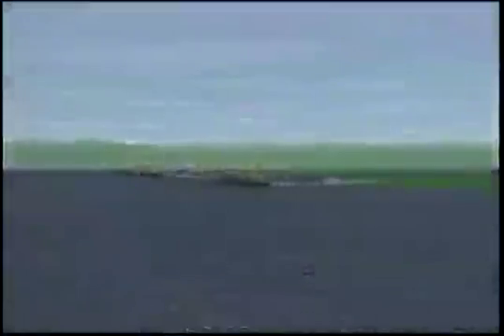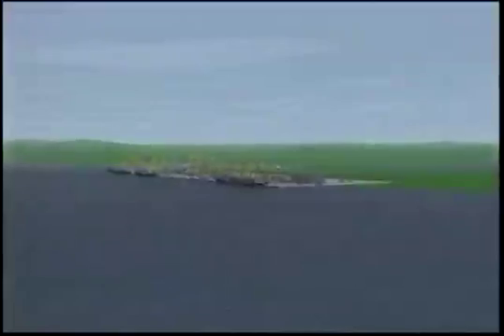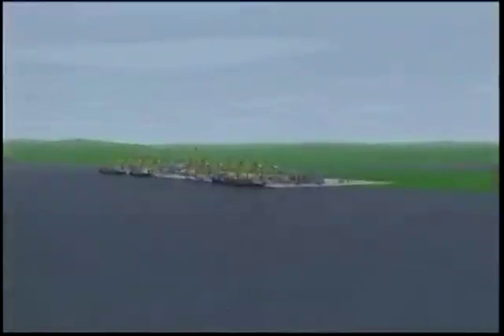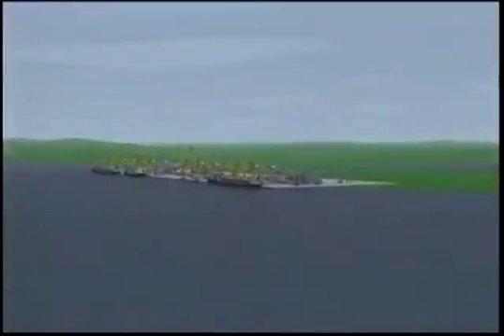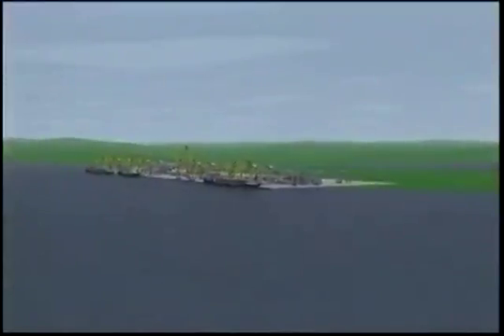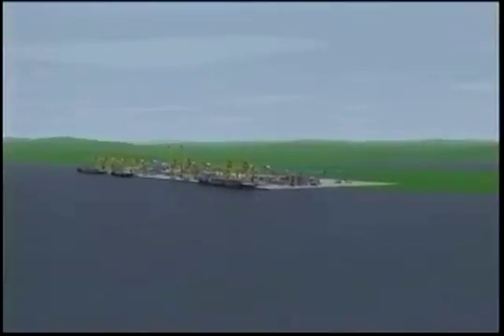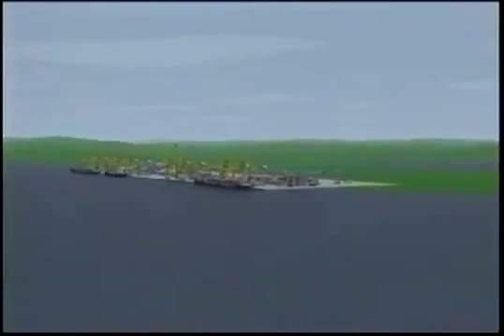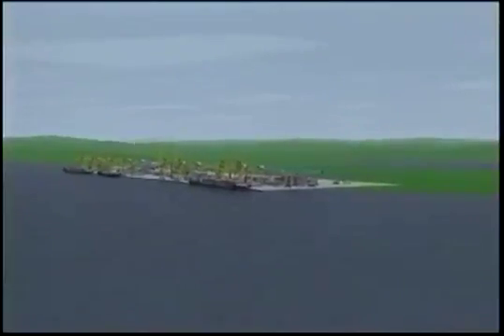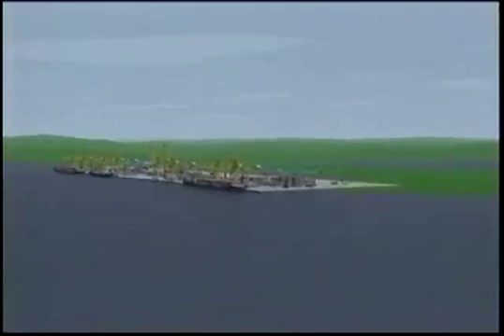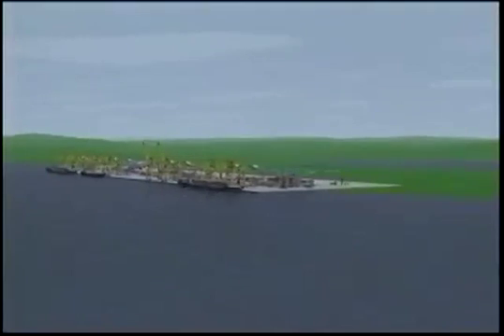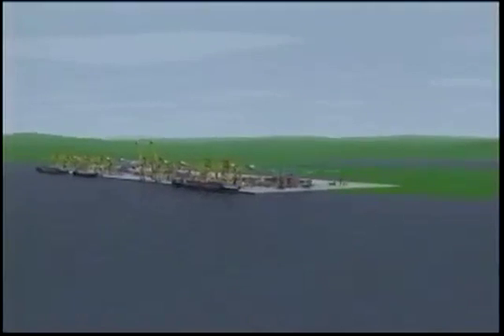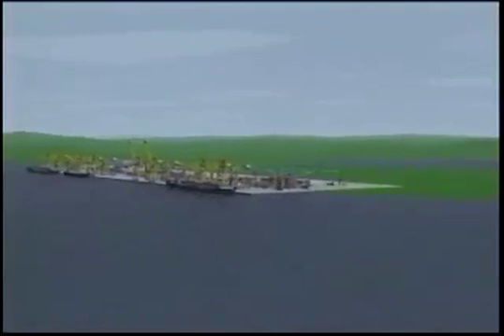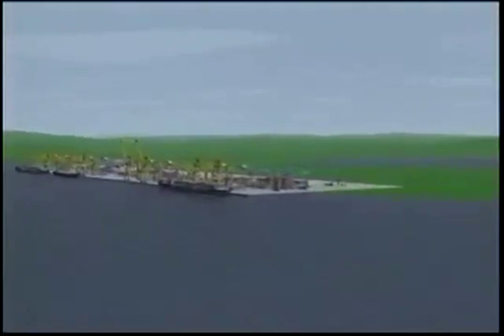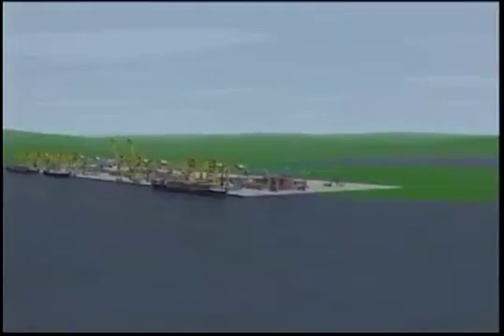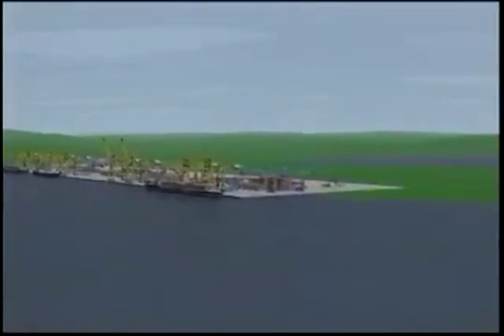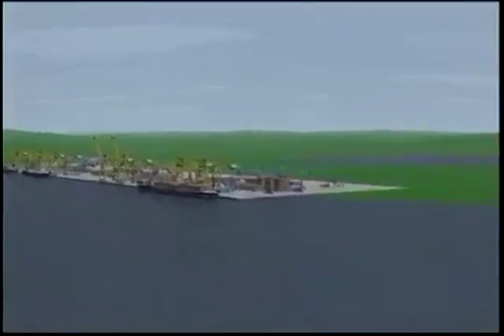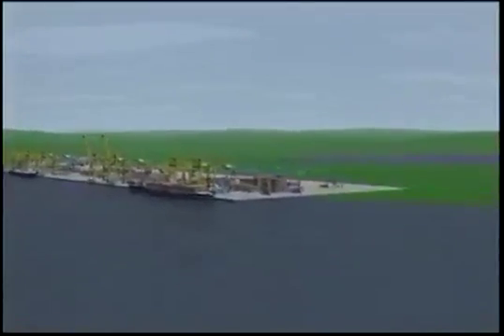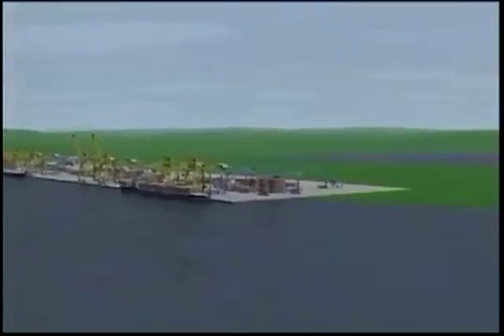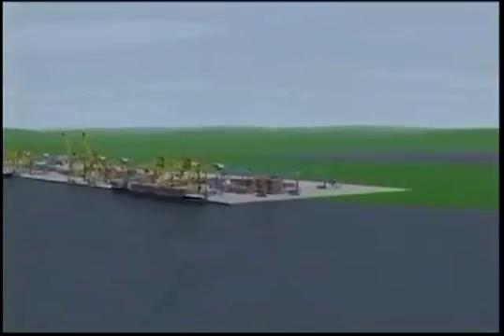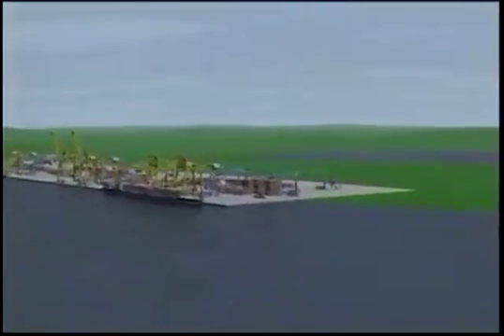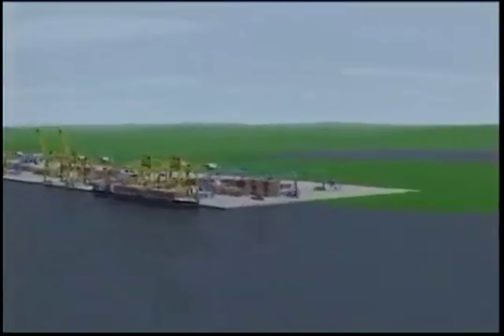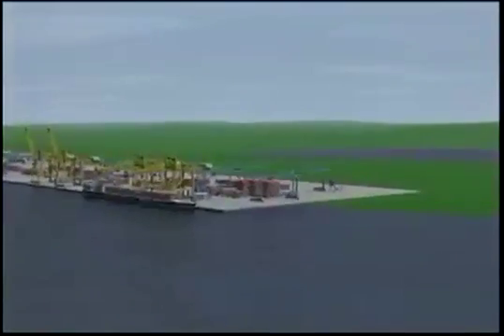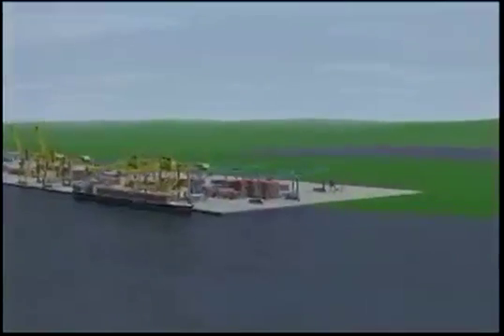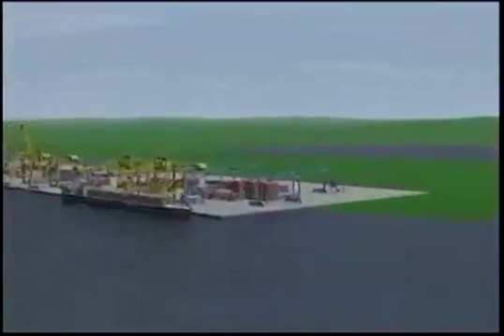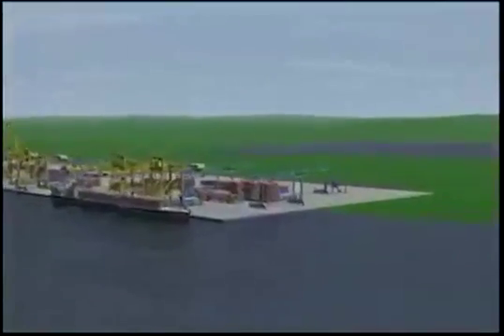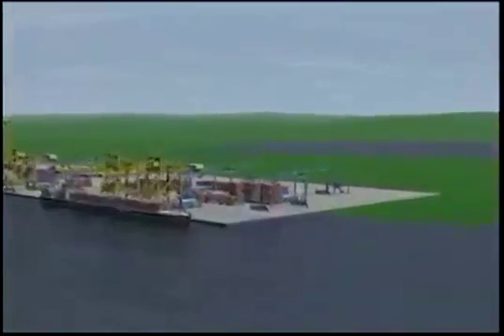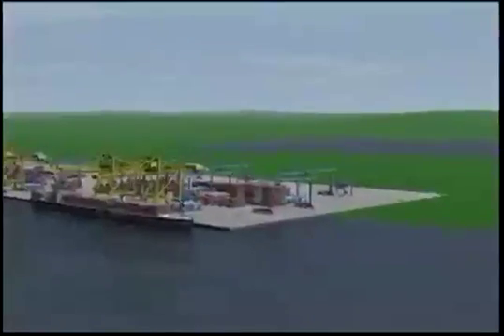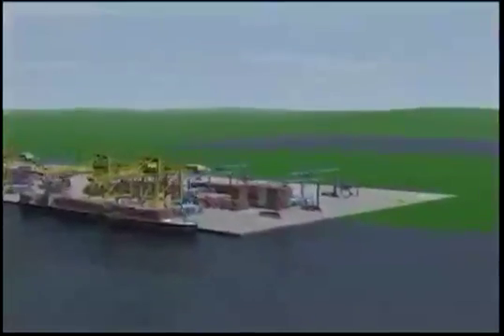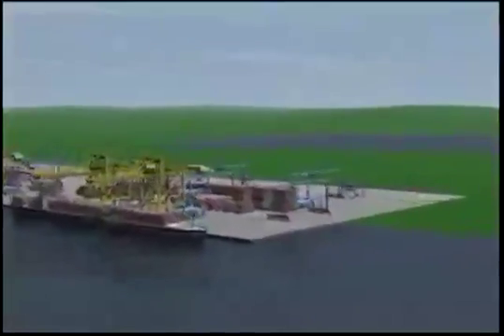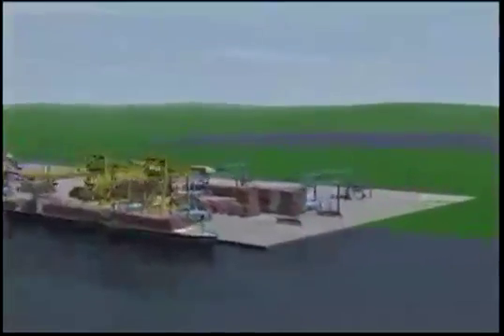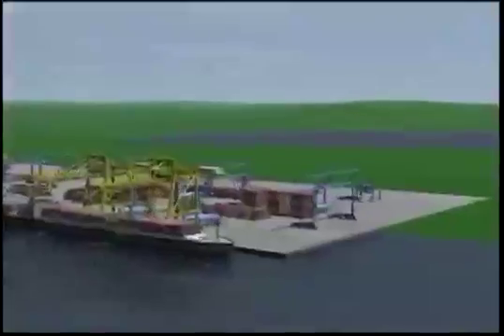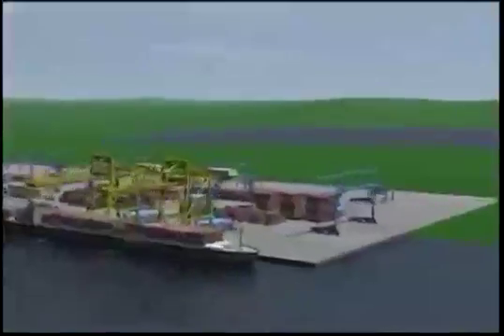Automated Terminal Systems welcomes you to the container terminal for the 21st century.